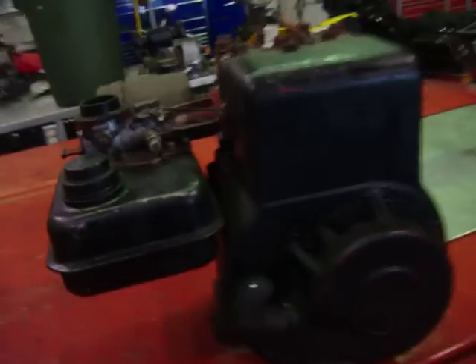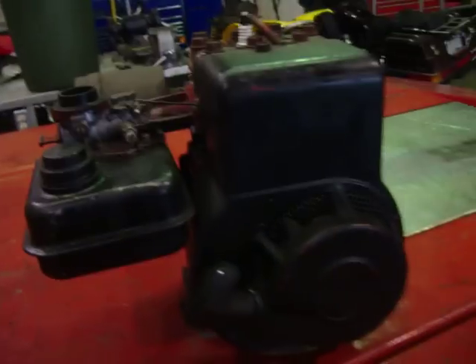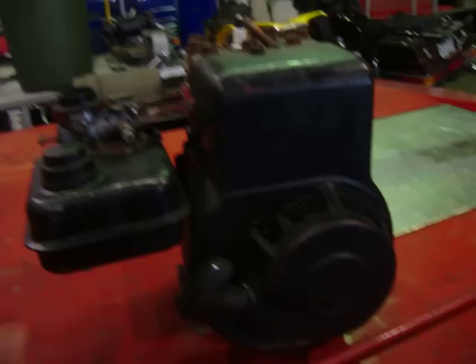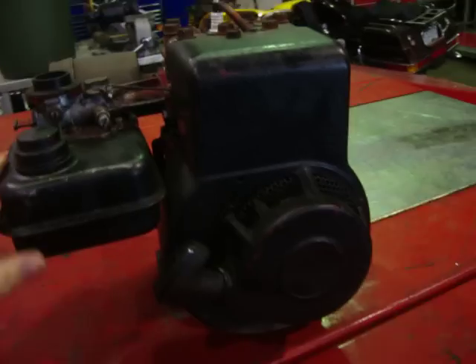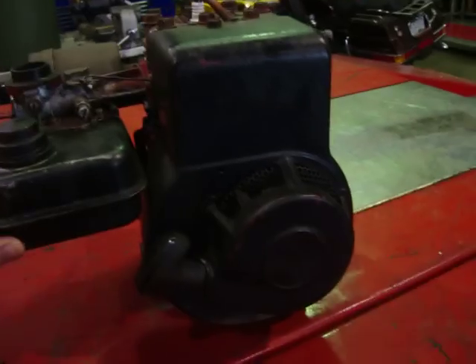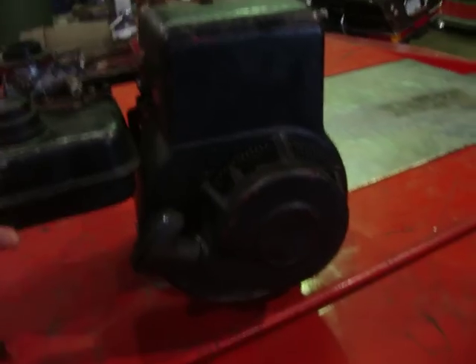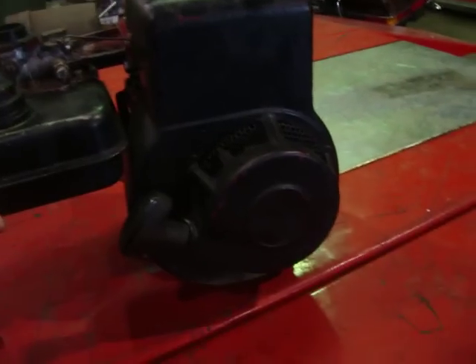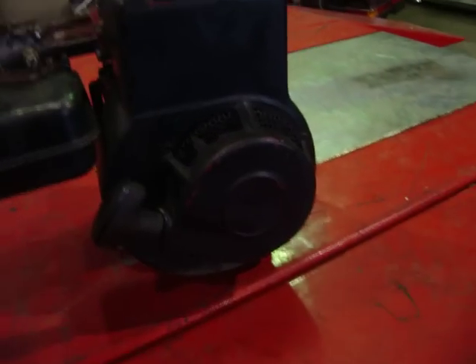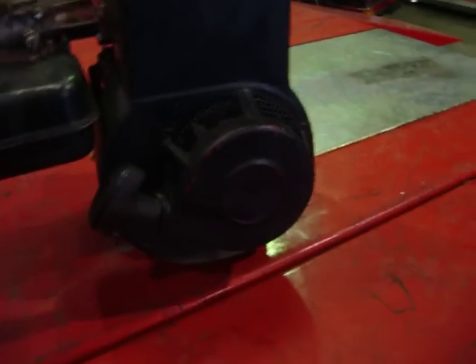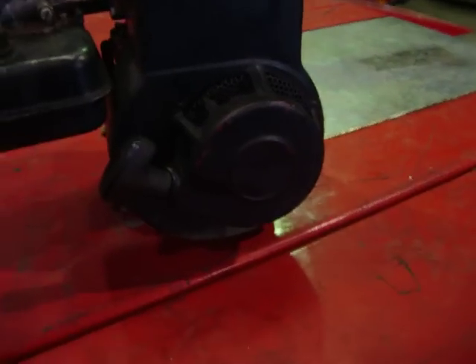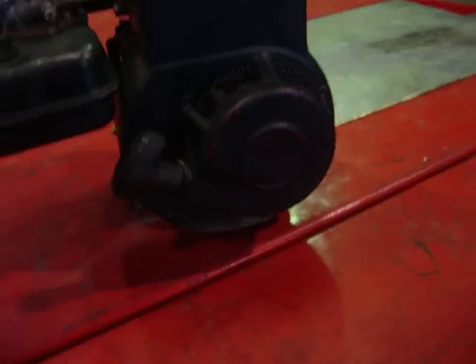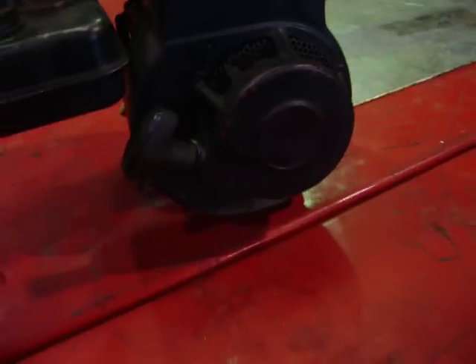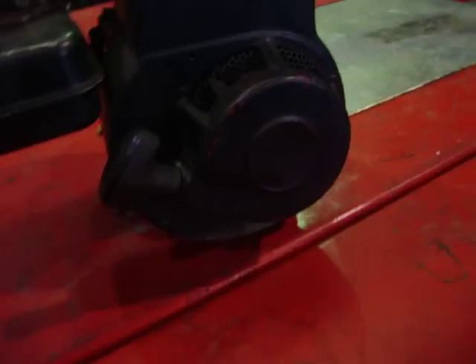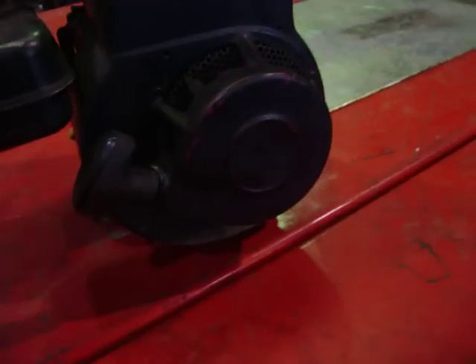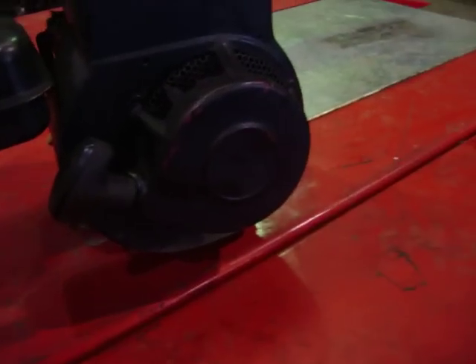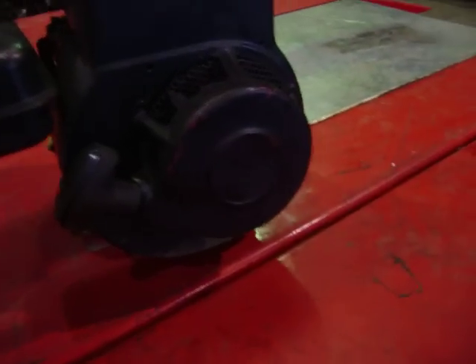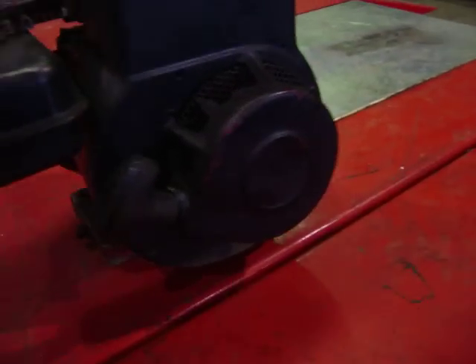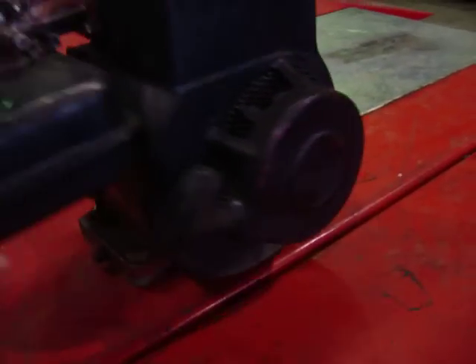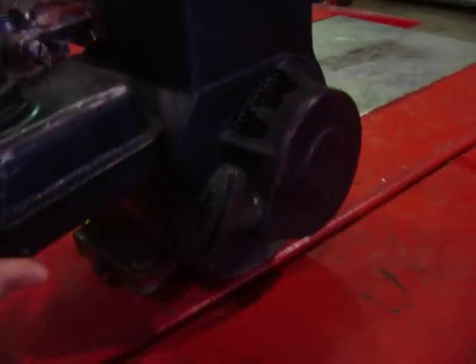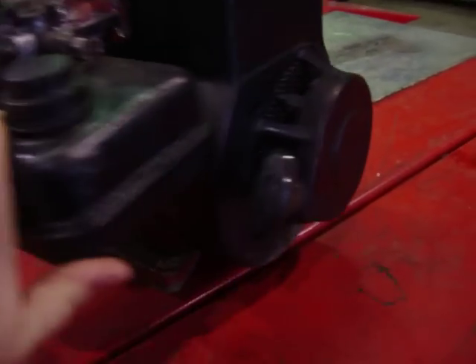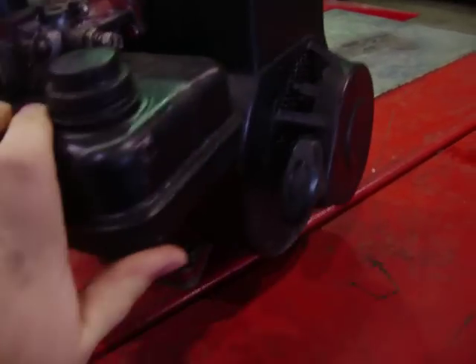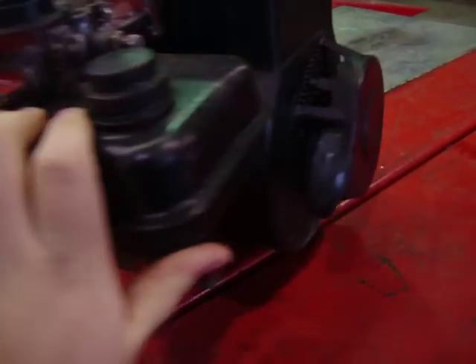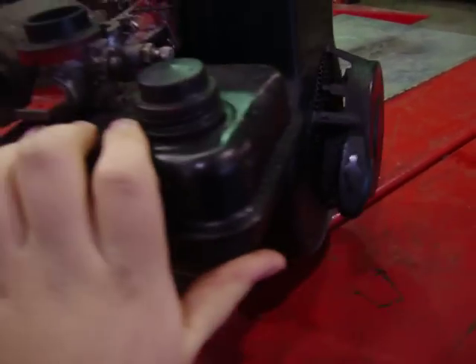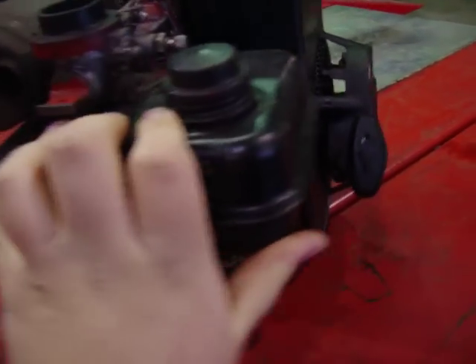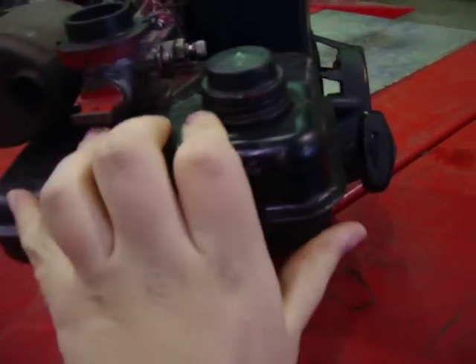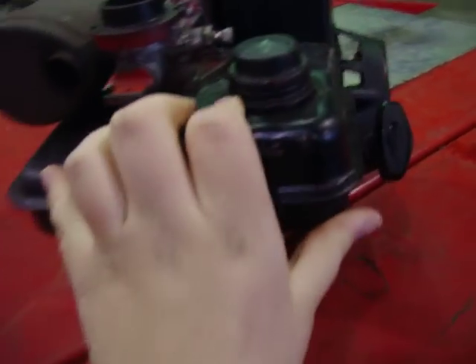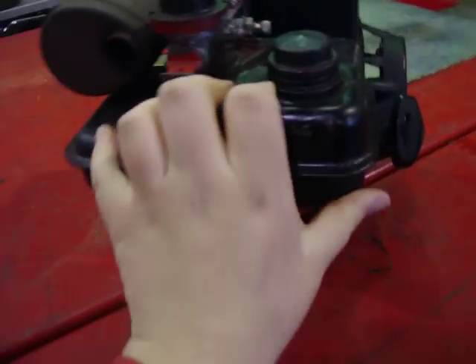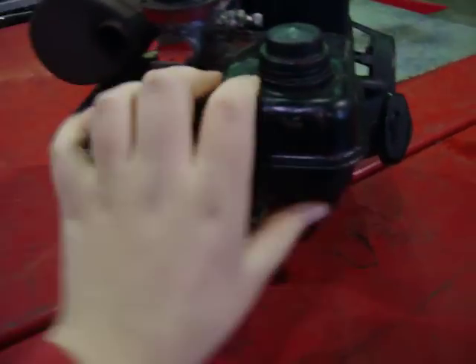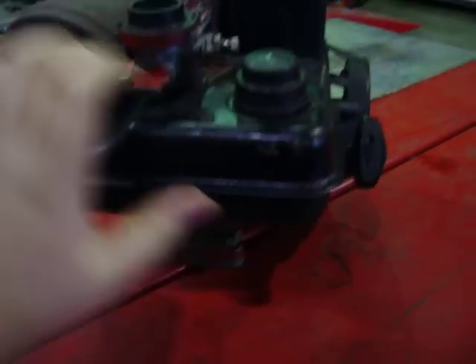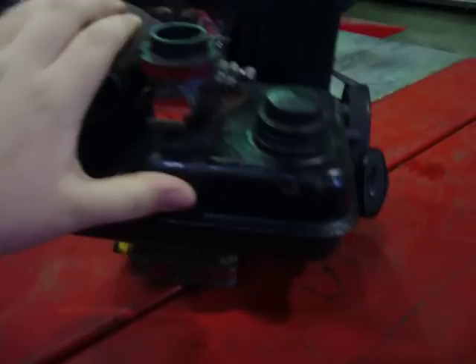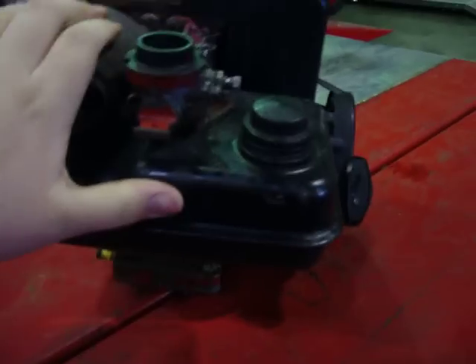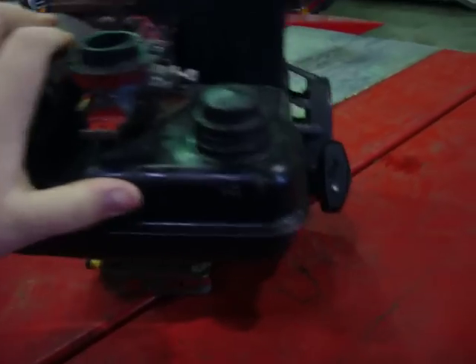Bought this at a junkyard for $10, and it was on a real lawn mower.